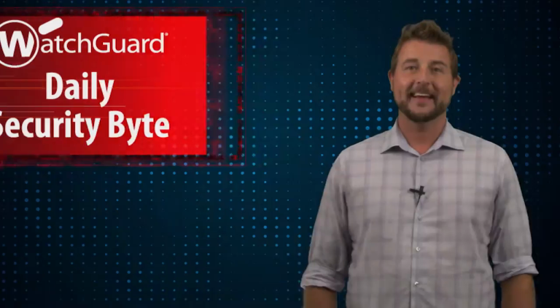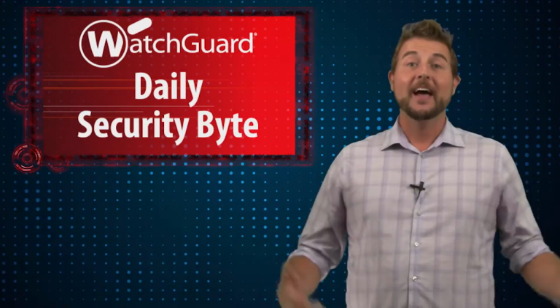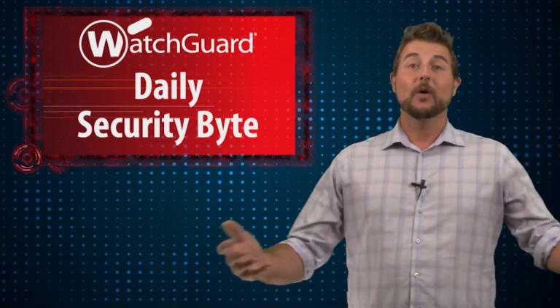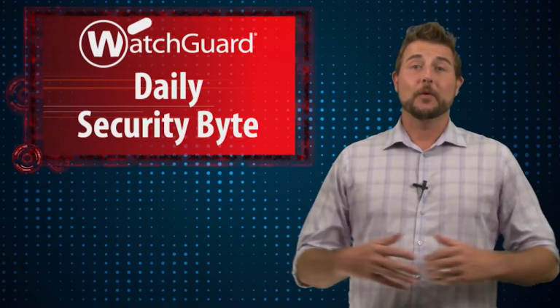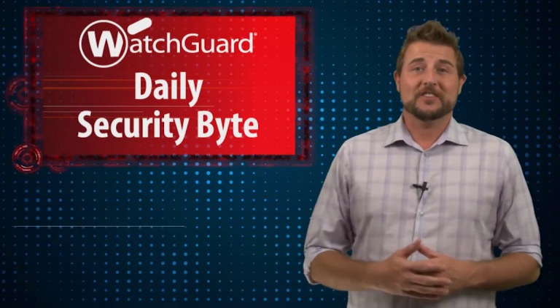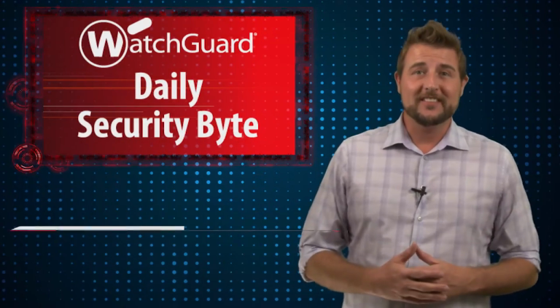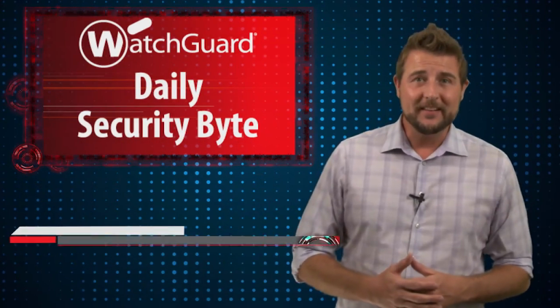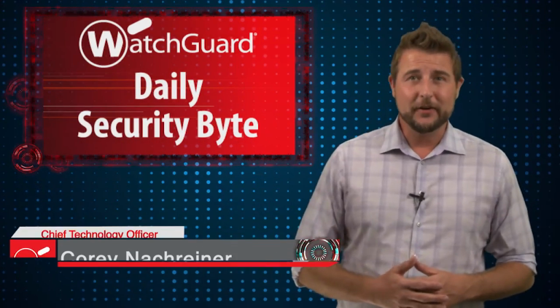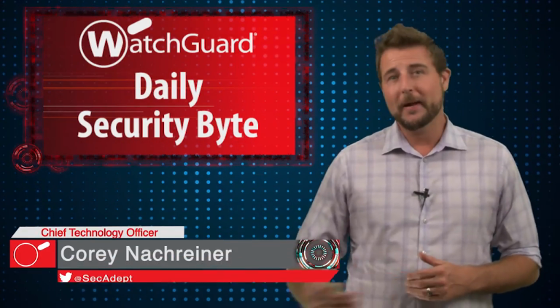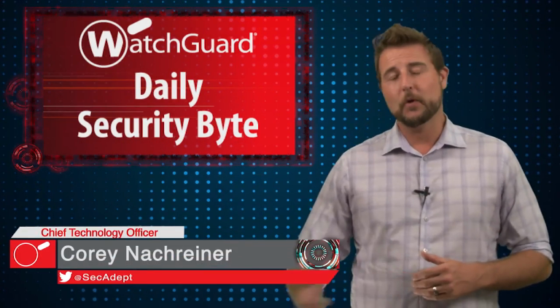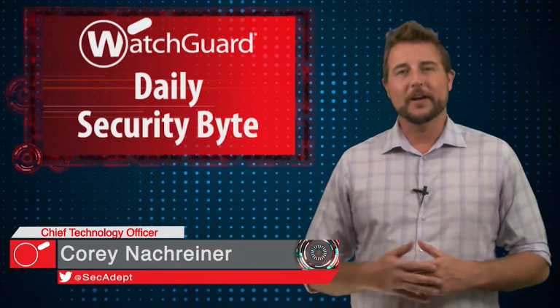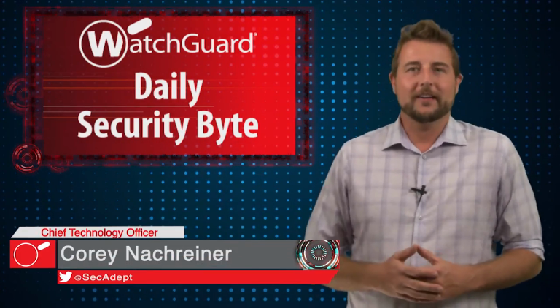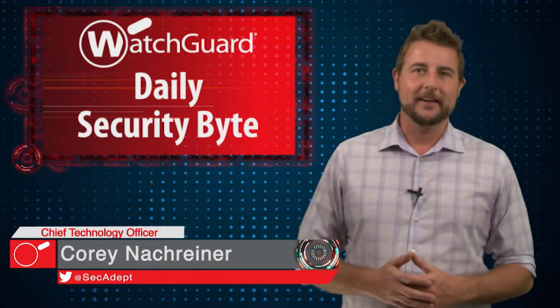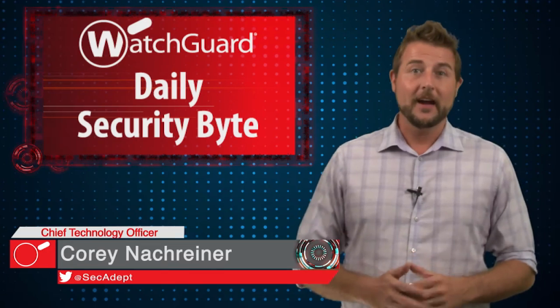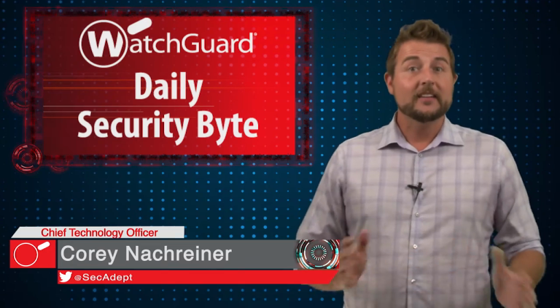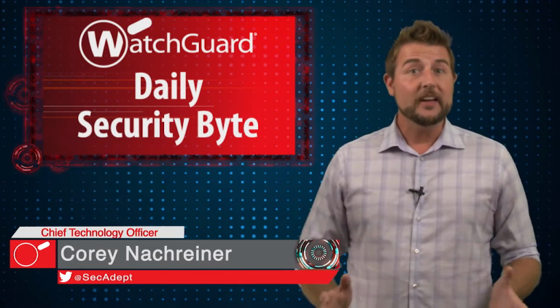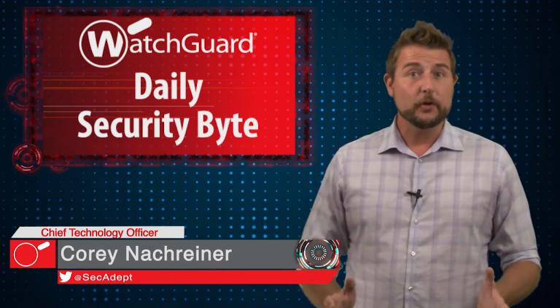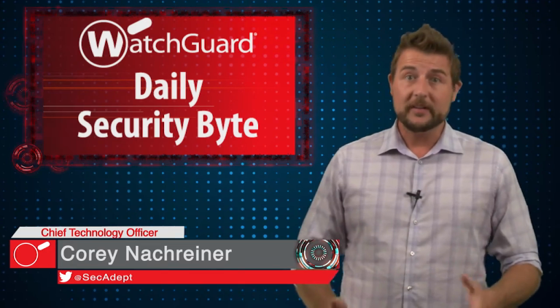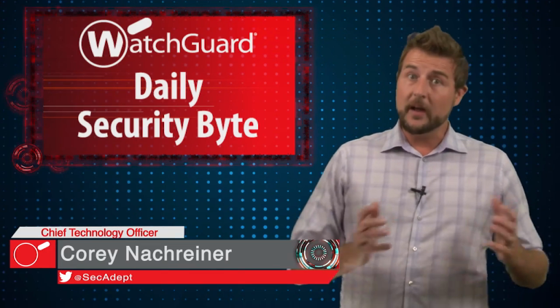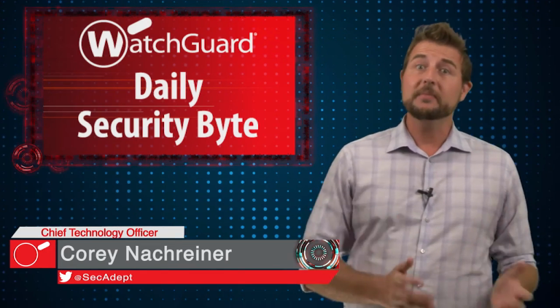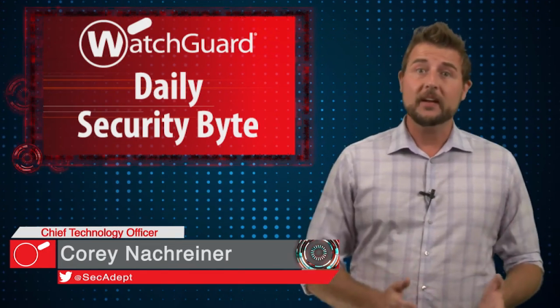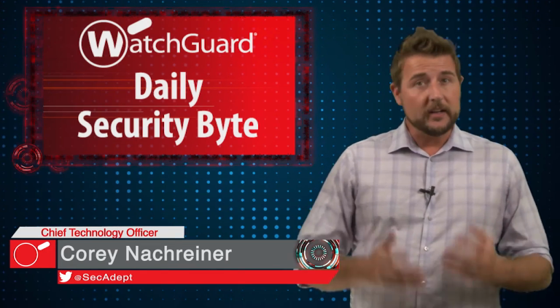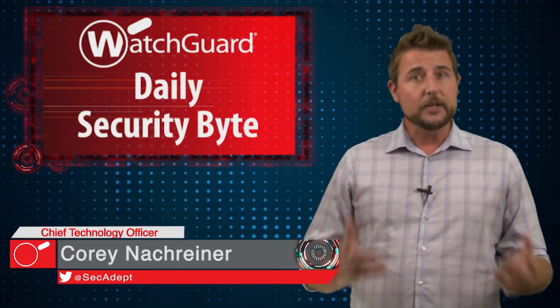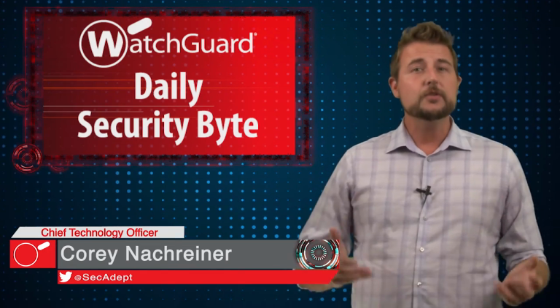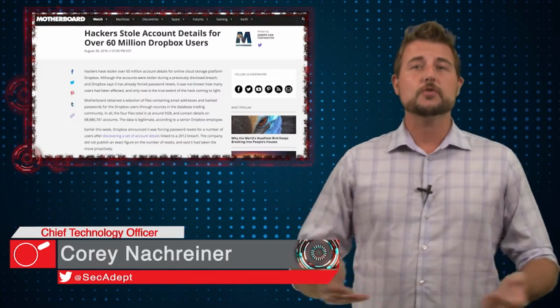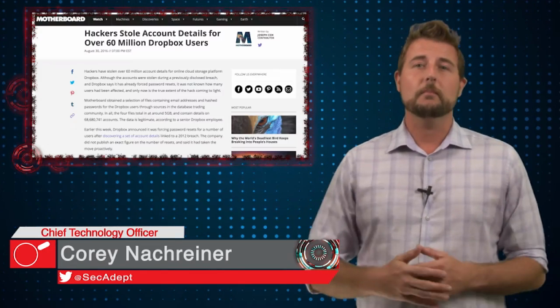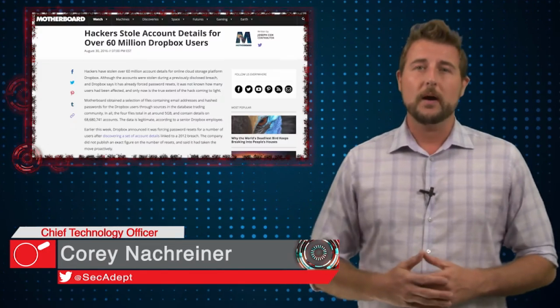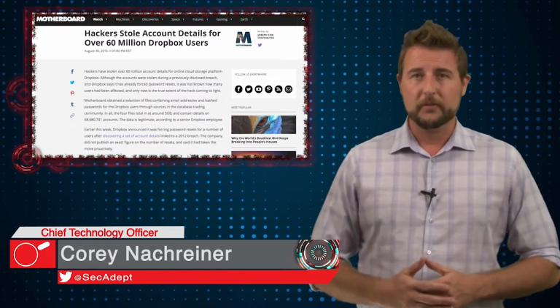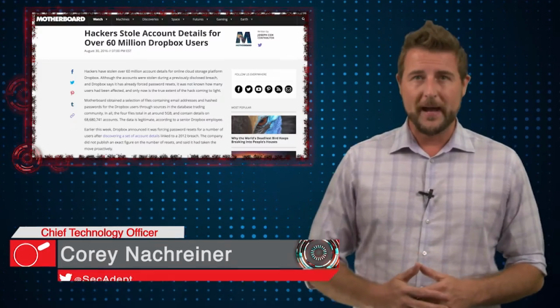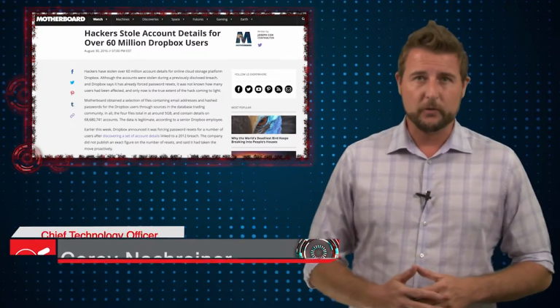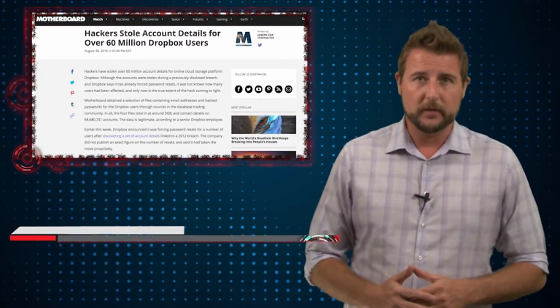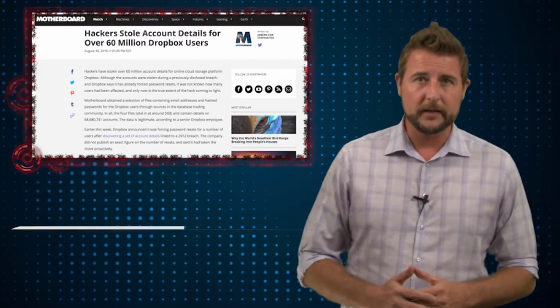Welcome to WatchGuard's Daily Security Byte. I'm Cory Knockerhainer. Today's story is an update on a huge Dropbox password leak.